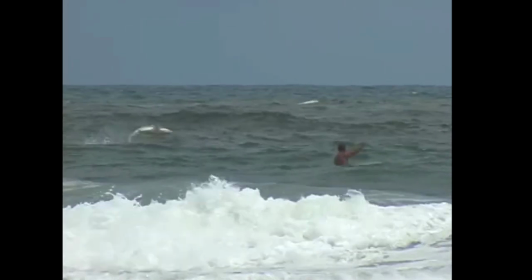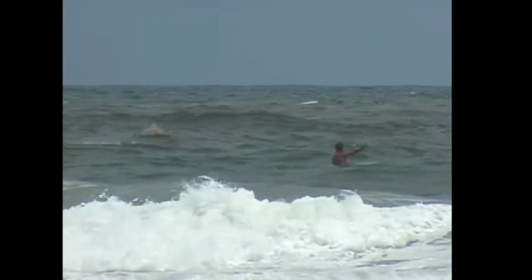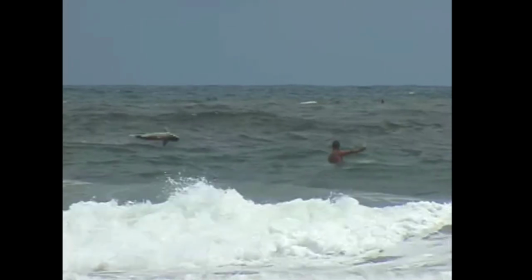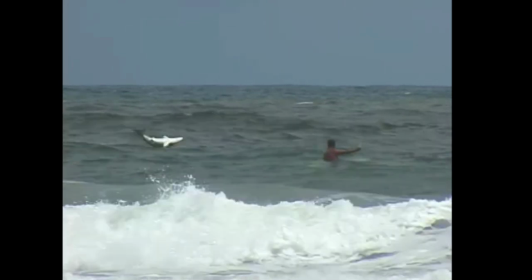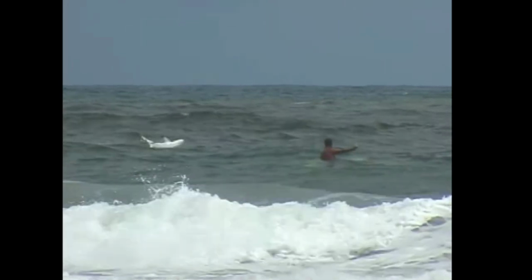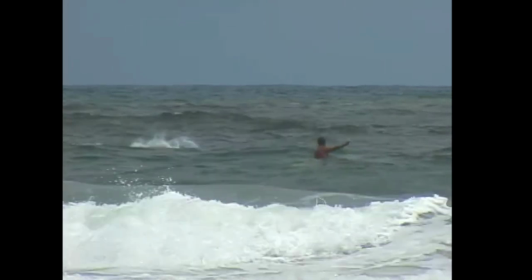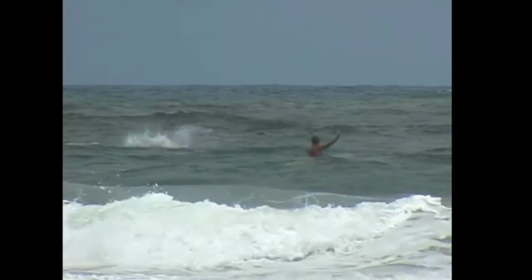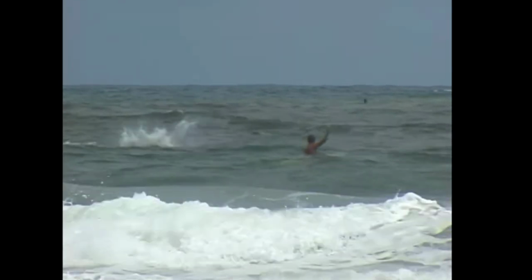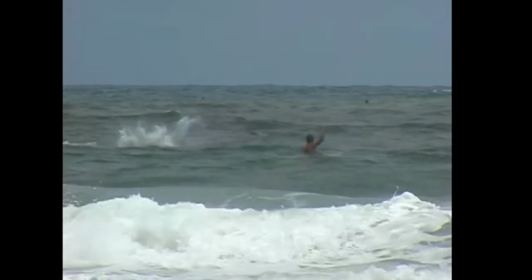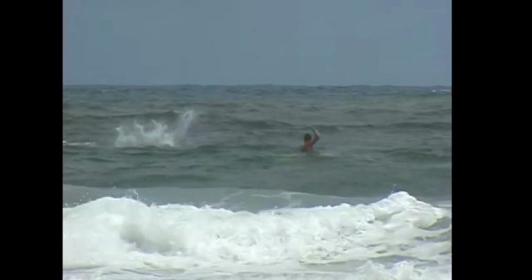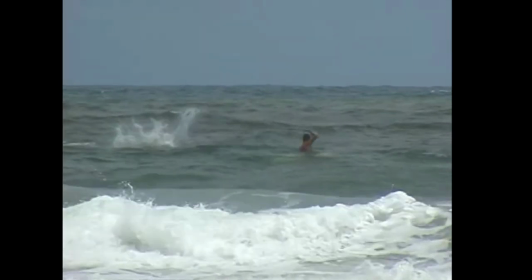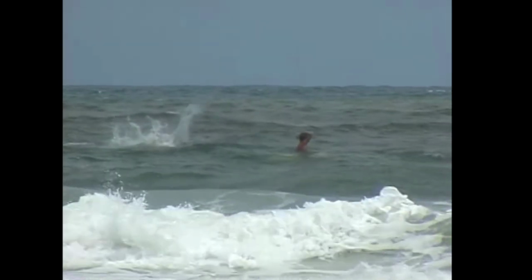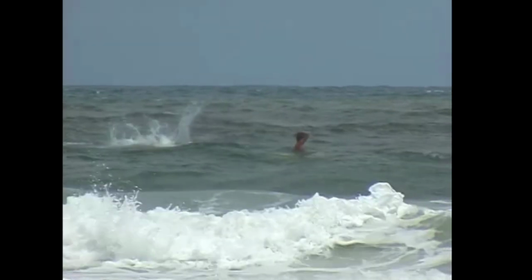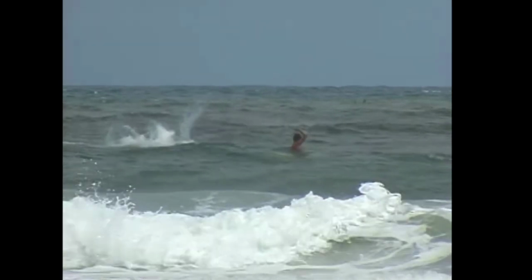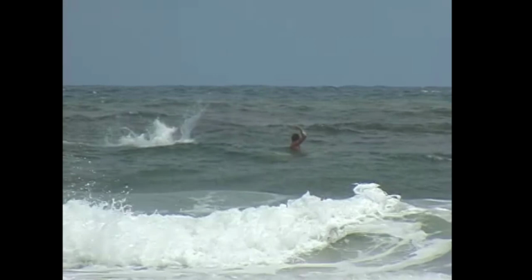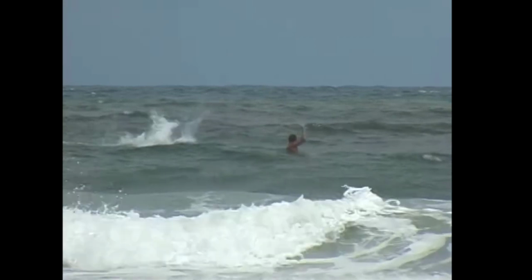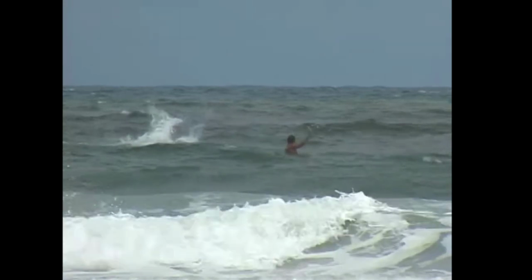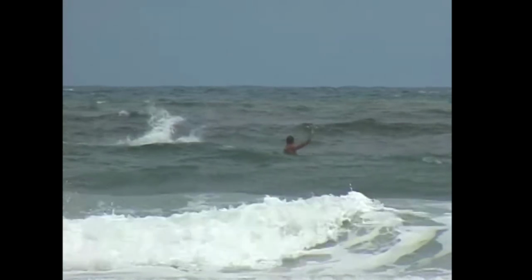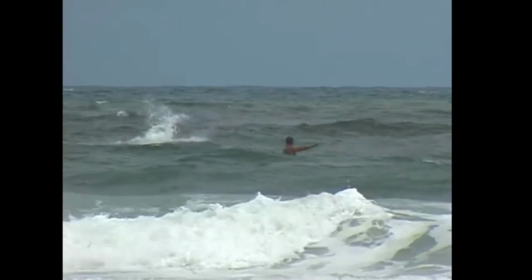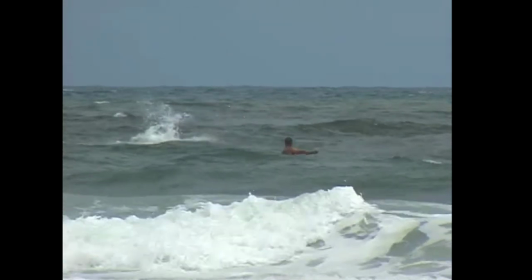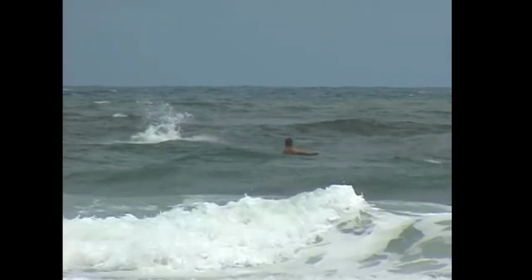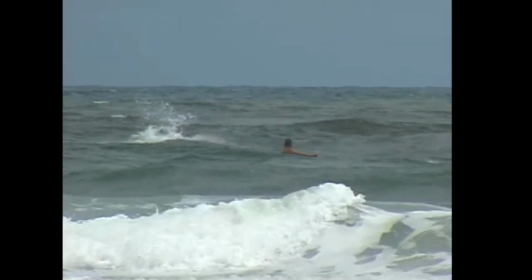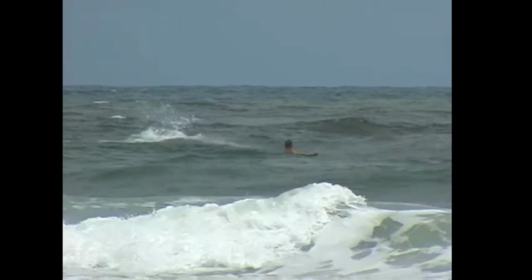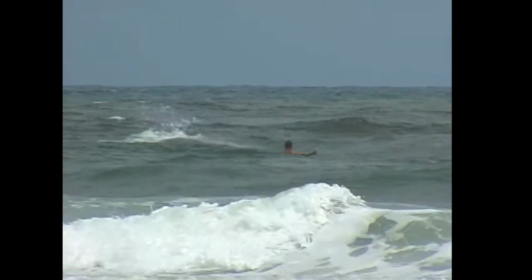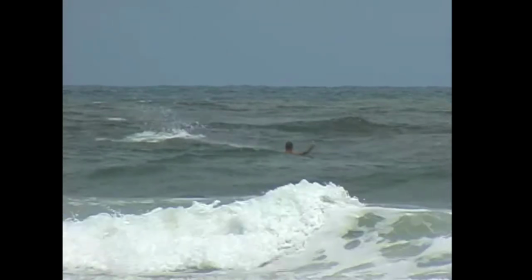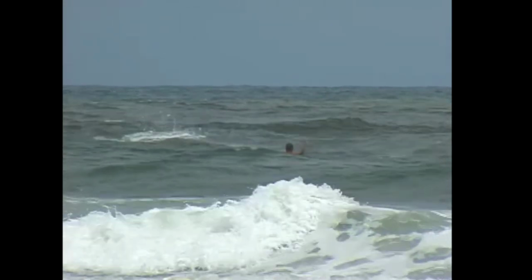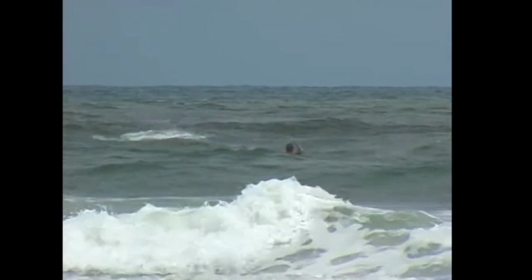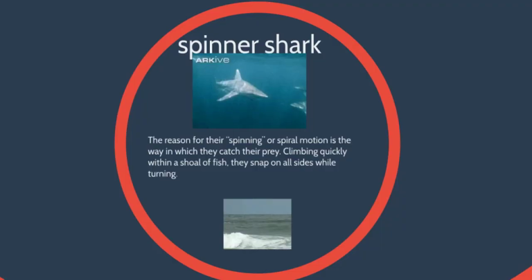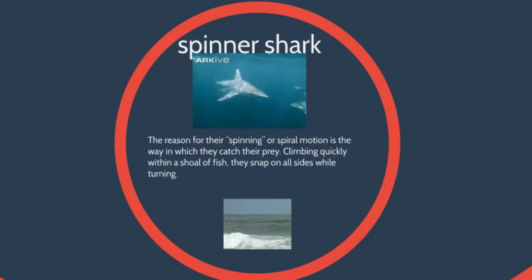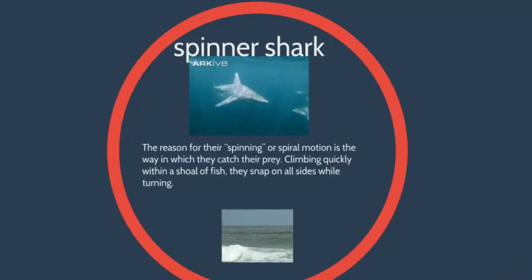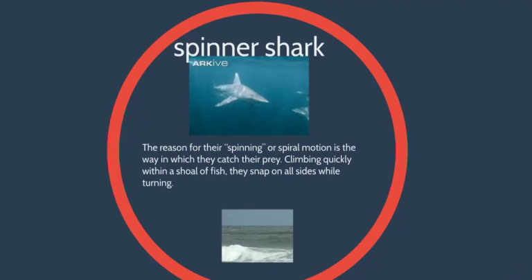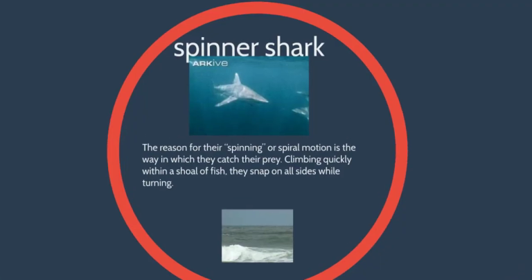Those guys are the acrobat sharks. They'll spin and spin and spin. It's really cool to see.